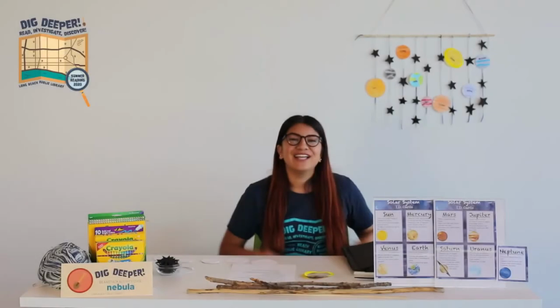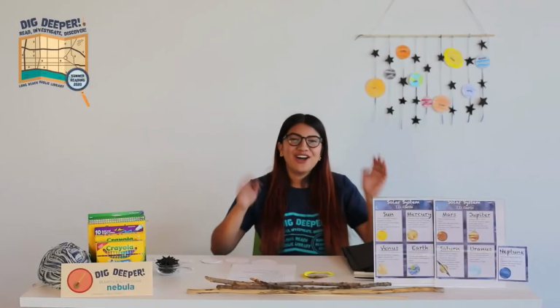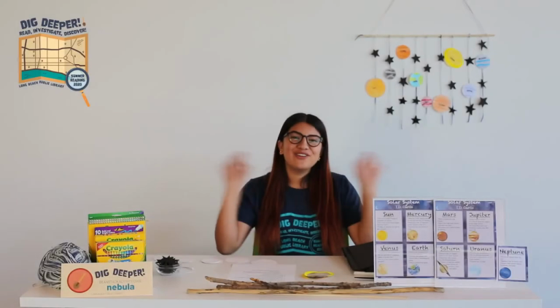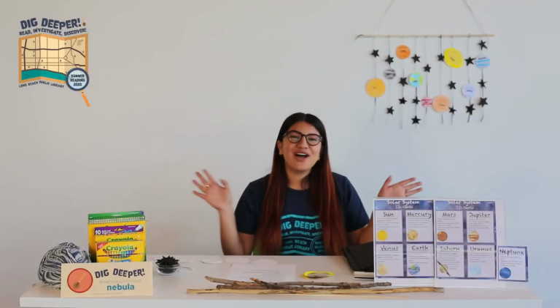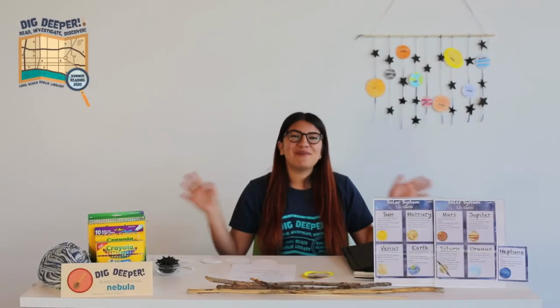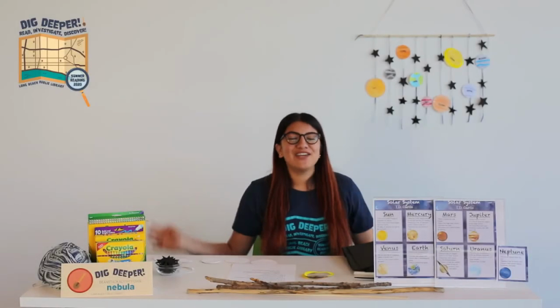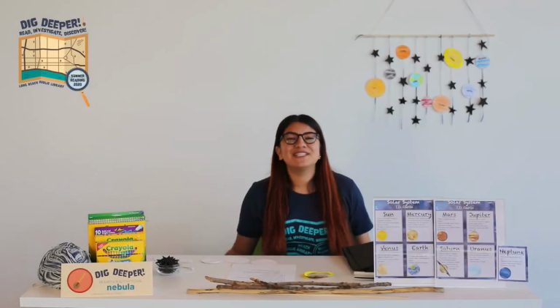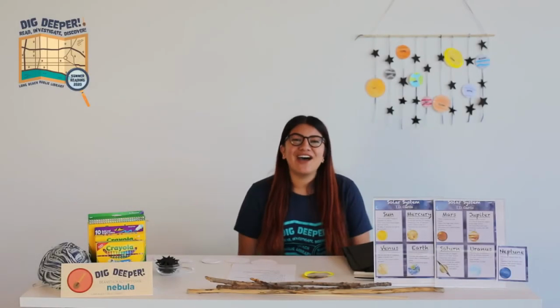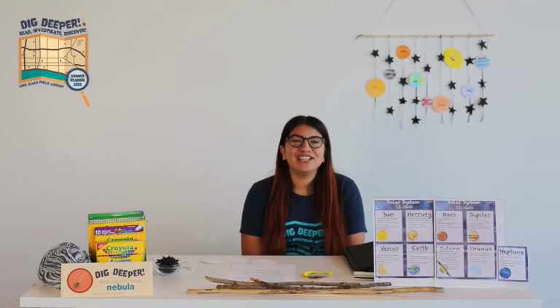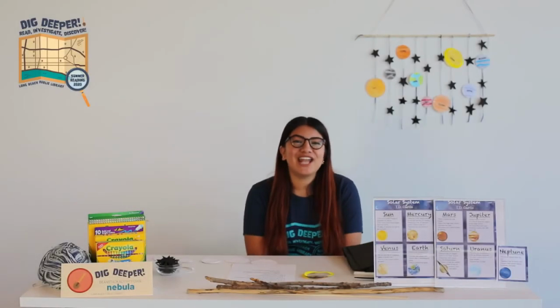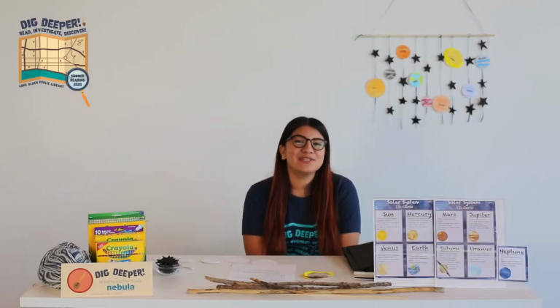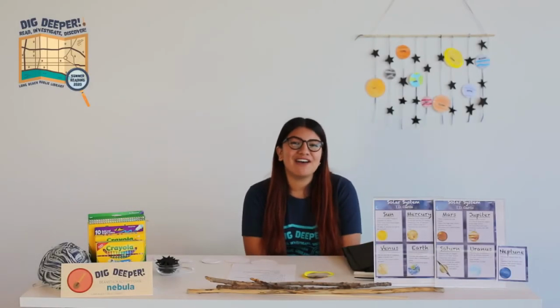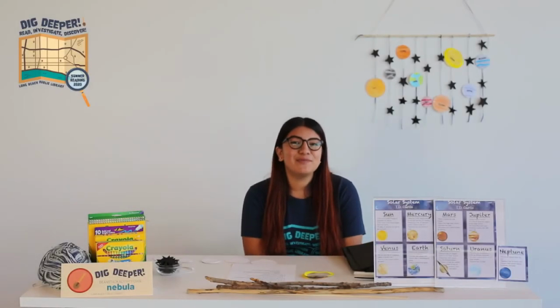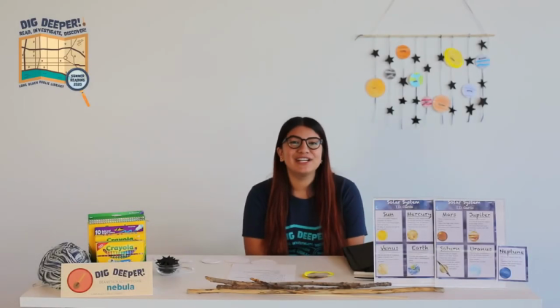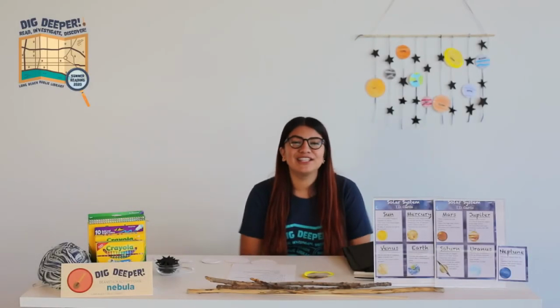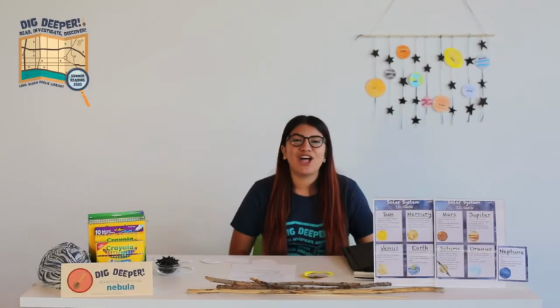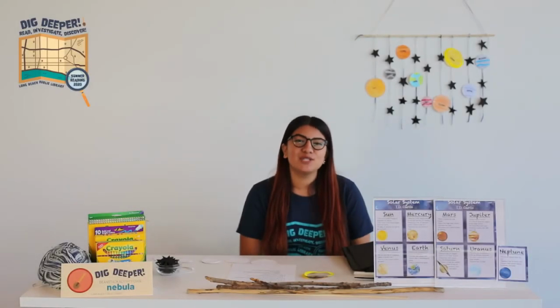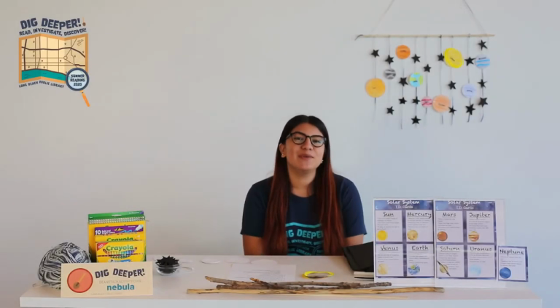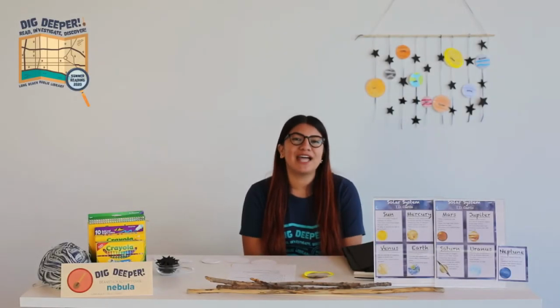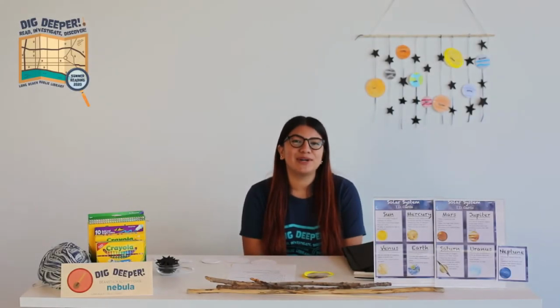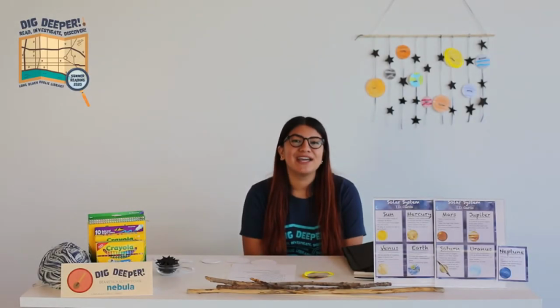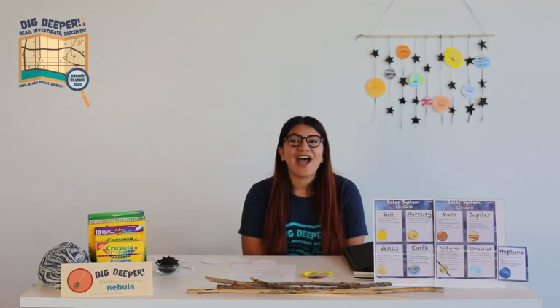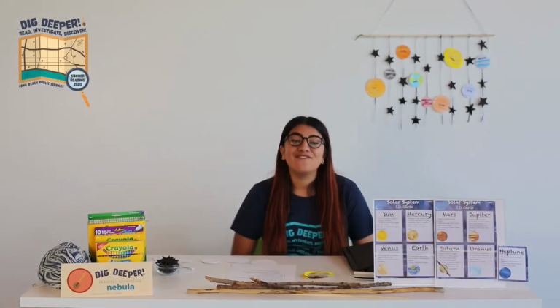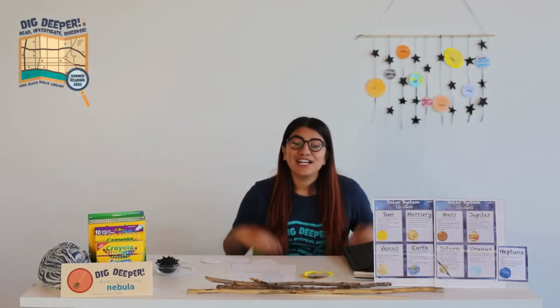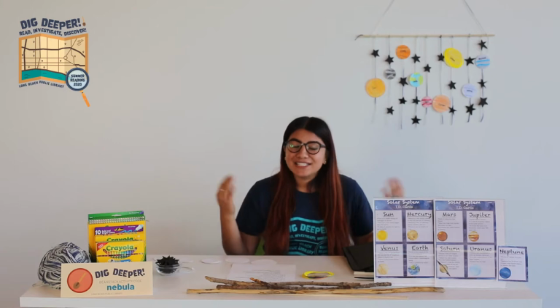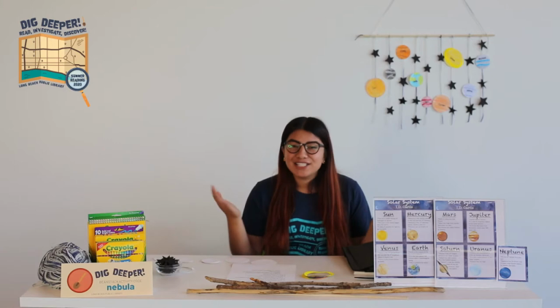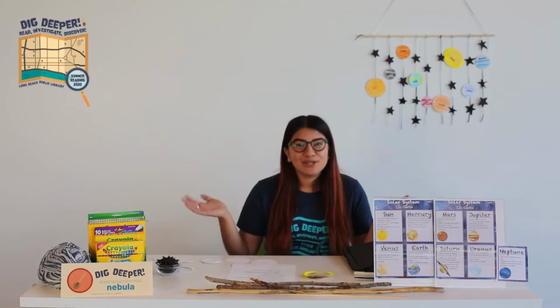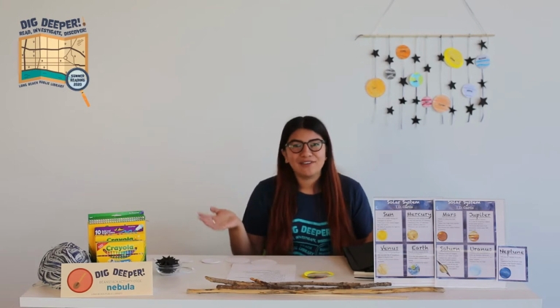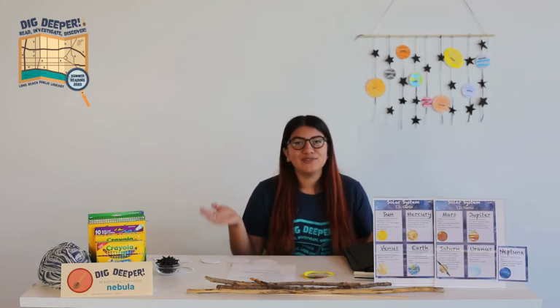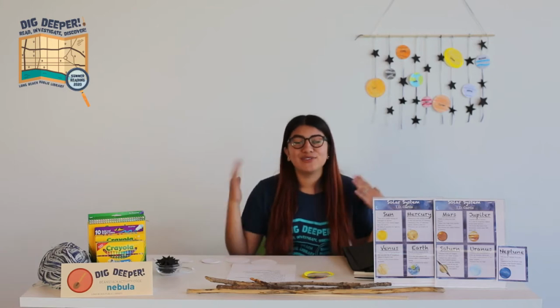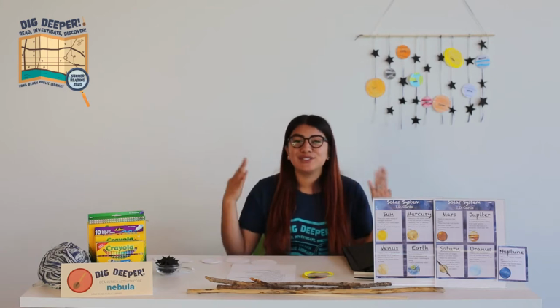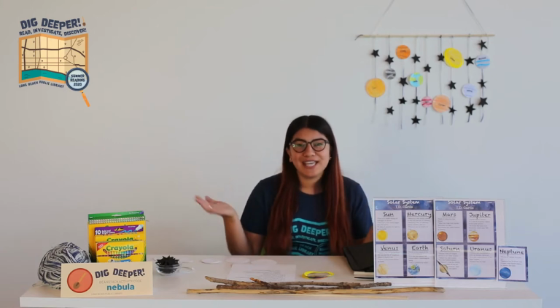Hello everyone, my name is Evelyn. I'm a staff member here at the Long Beach Public Library. I'm very excited to be crafting with you today.